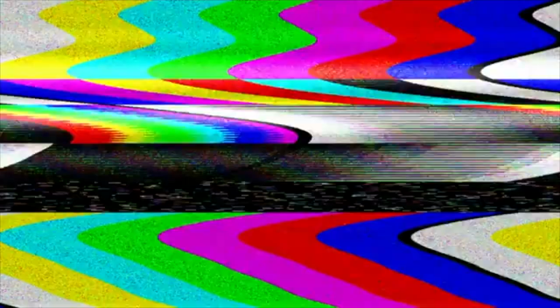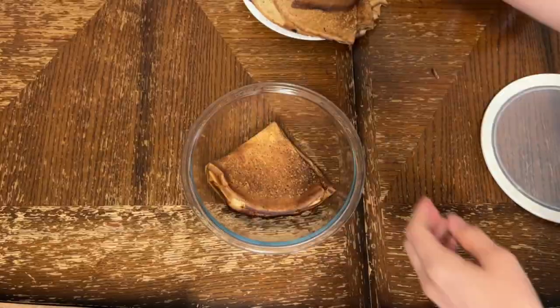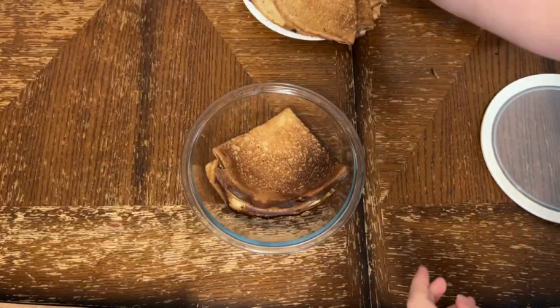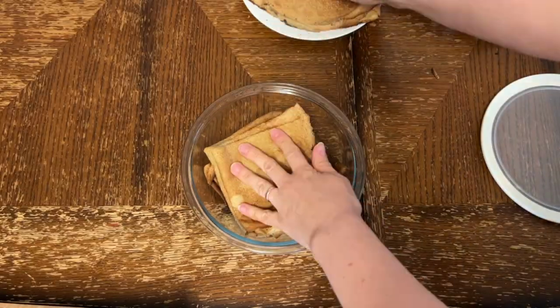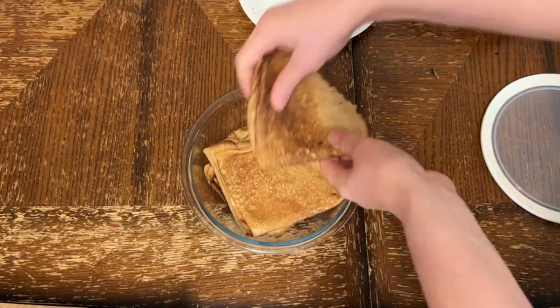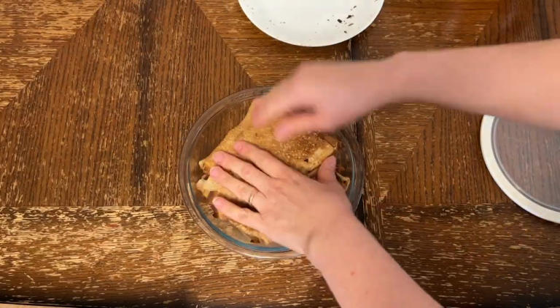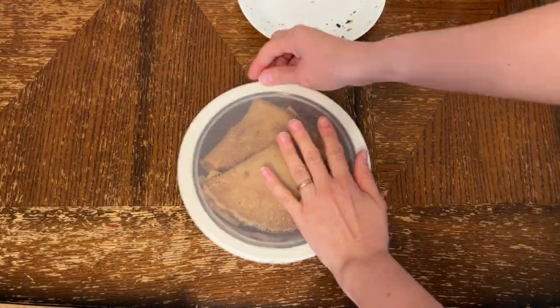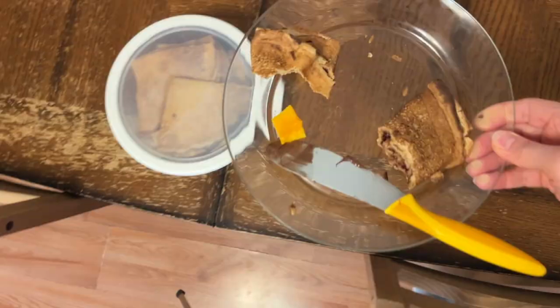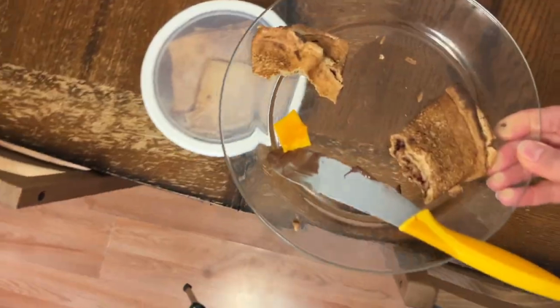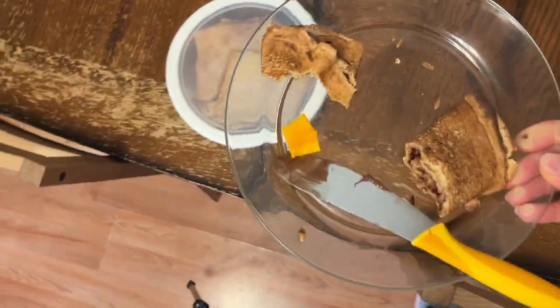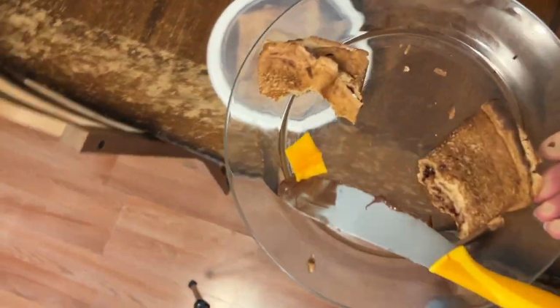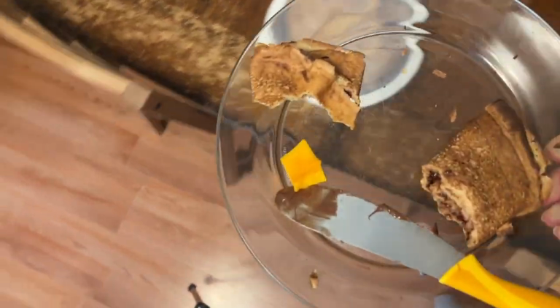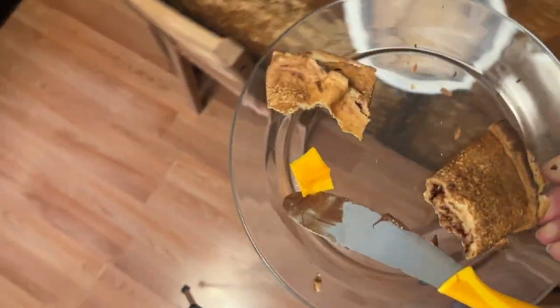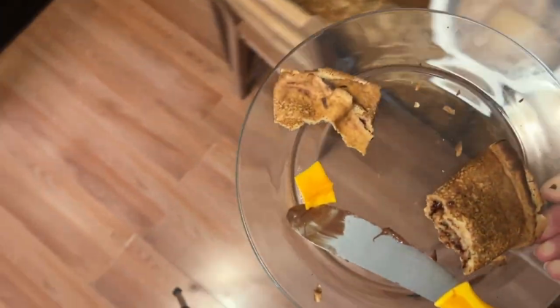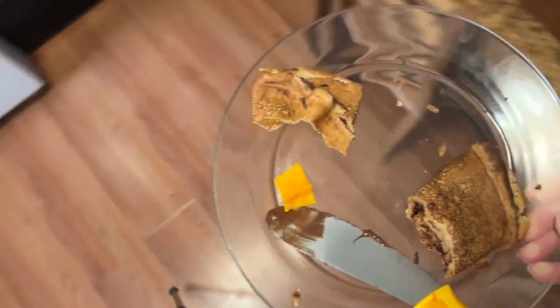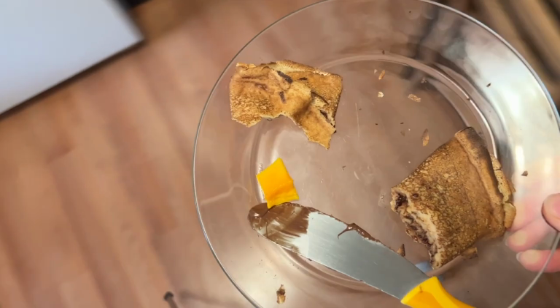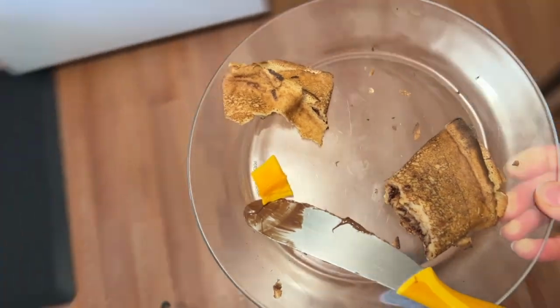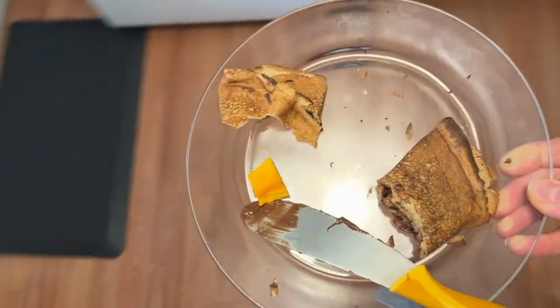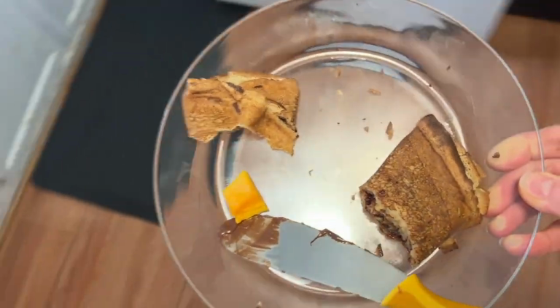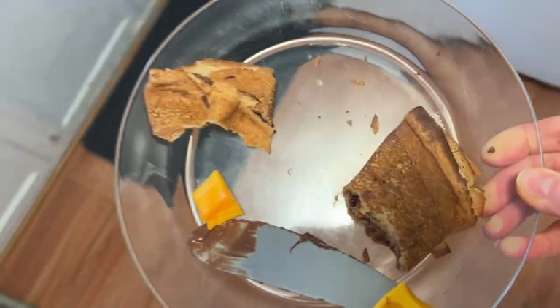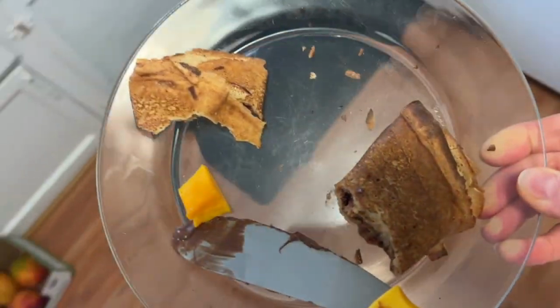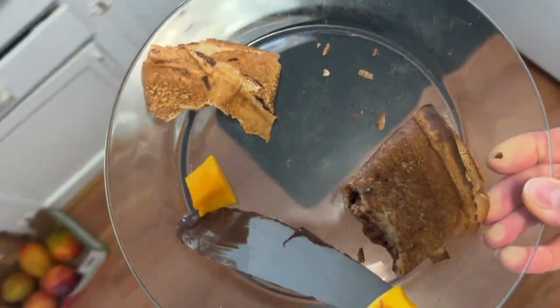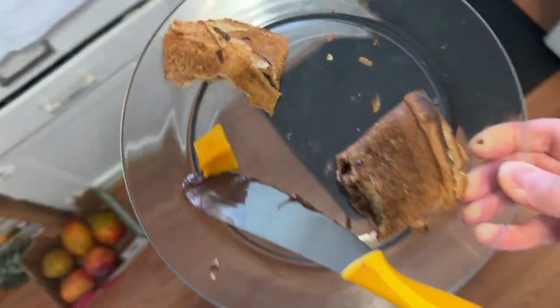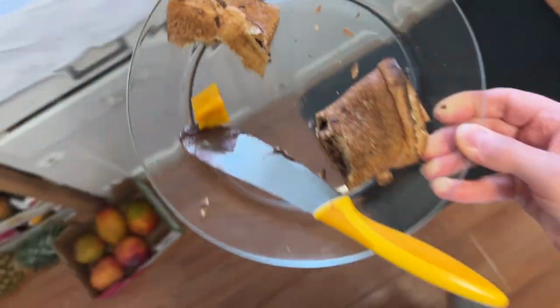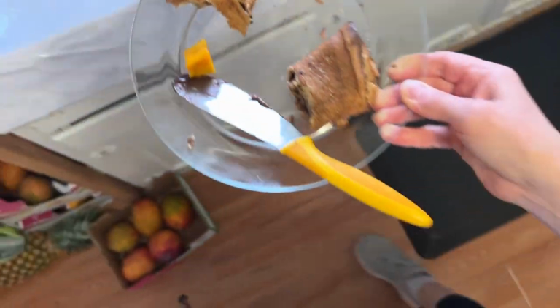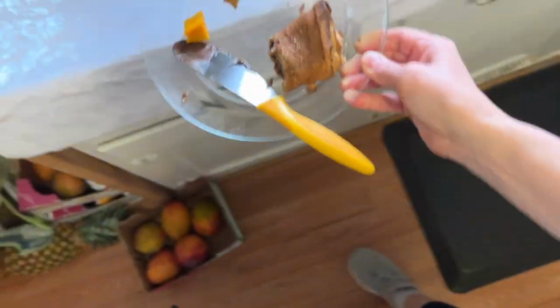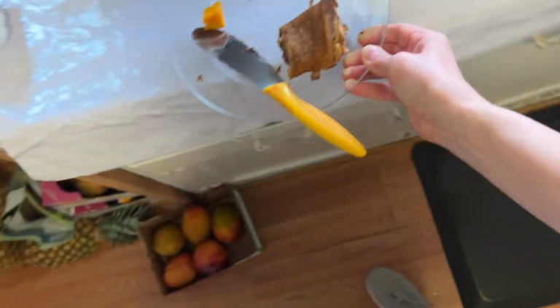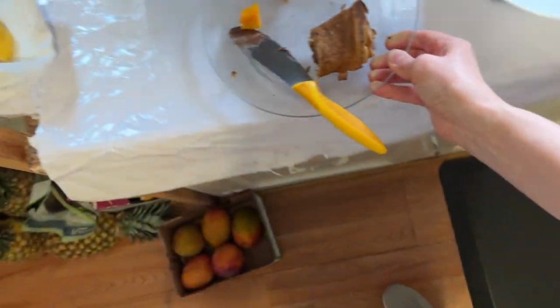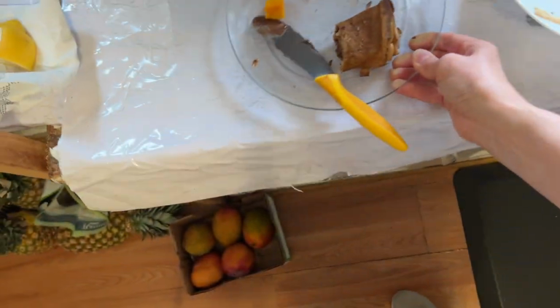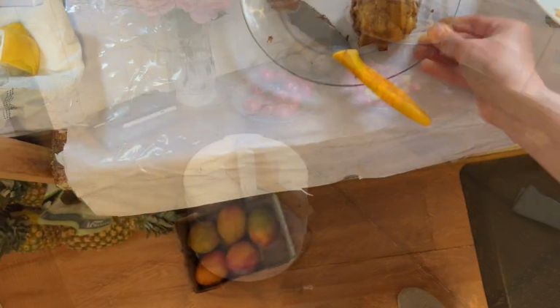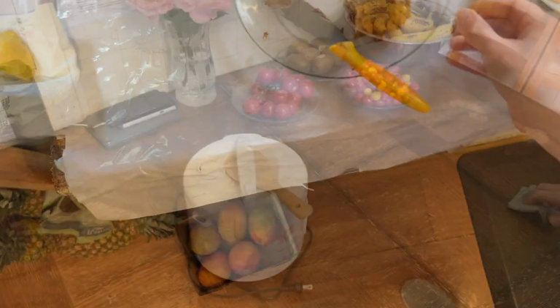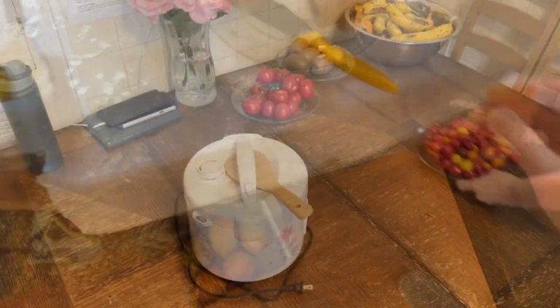Hi guys! Today I want to show you what I eat in a day and do a bit of a vlog style video.